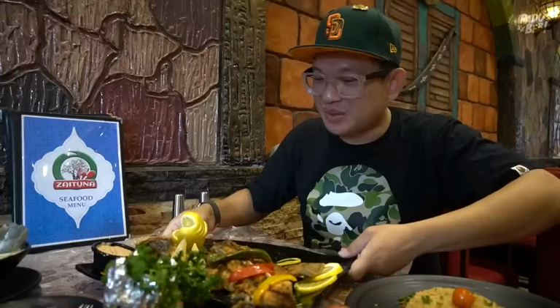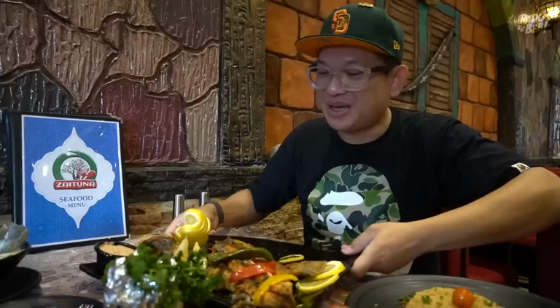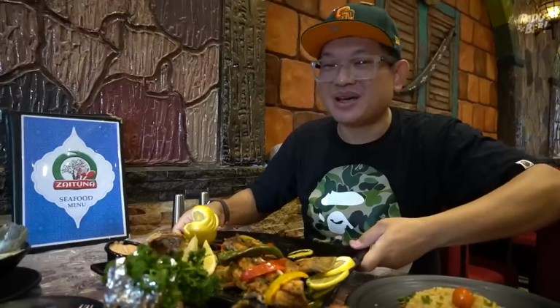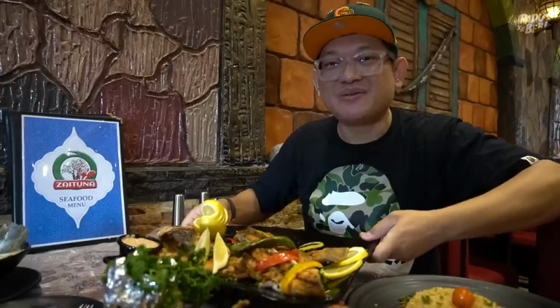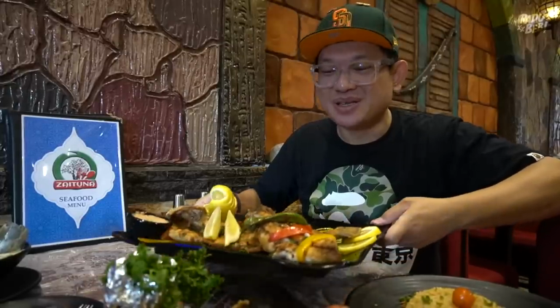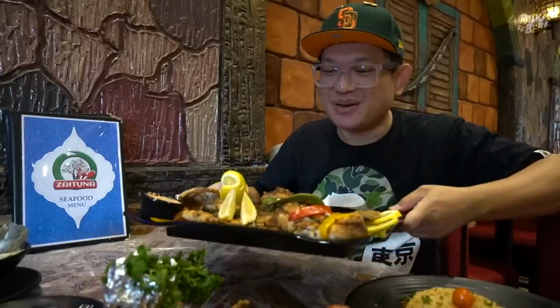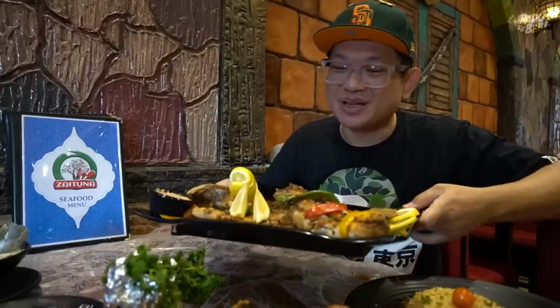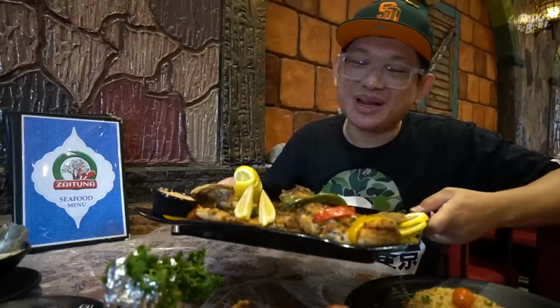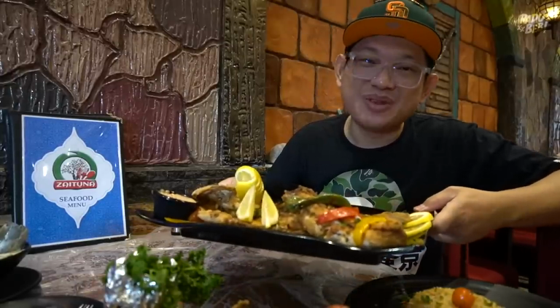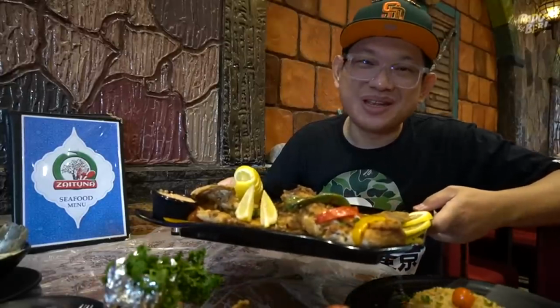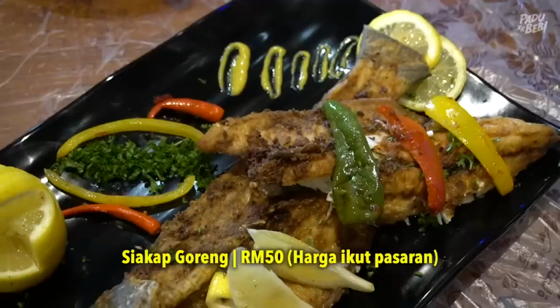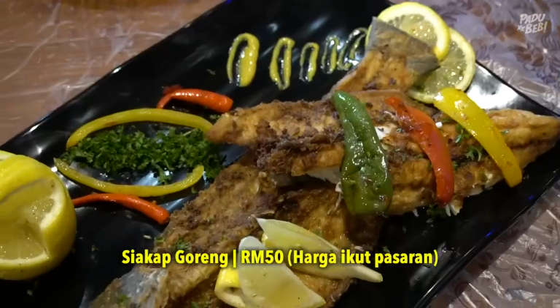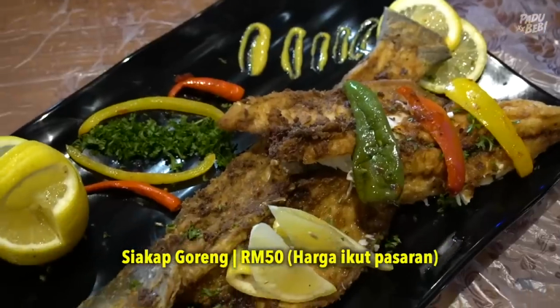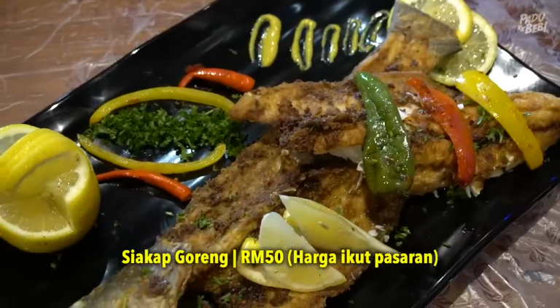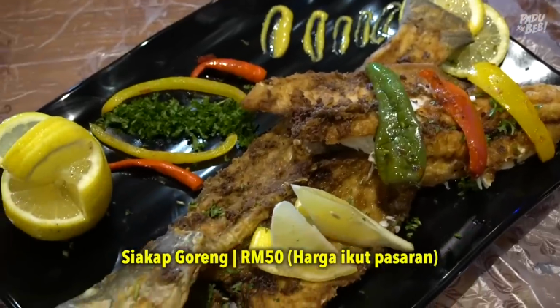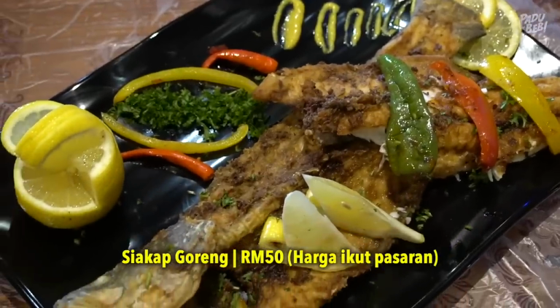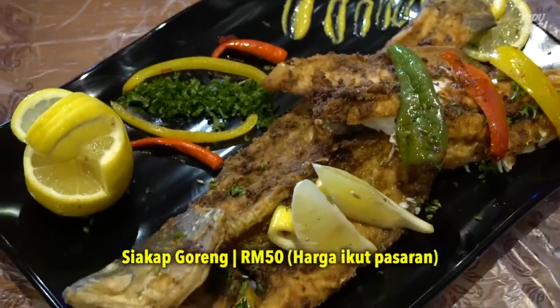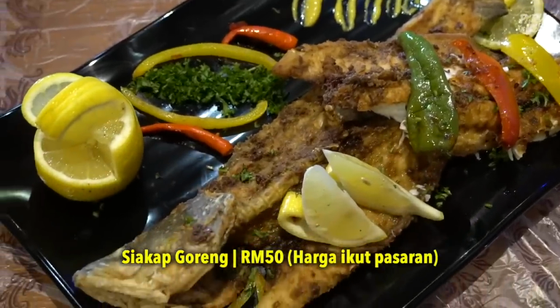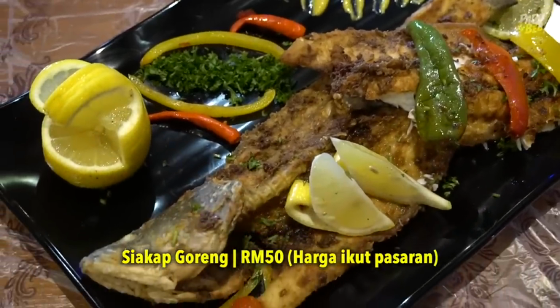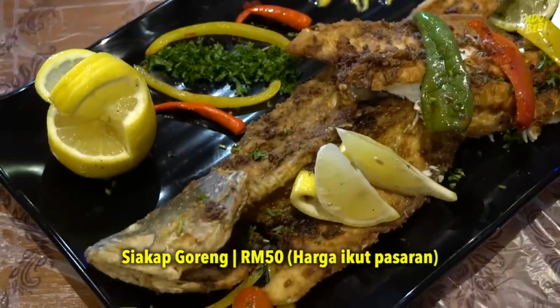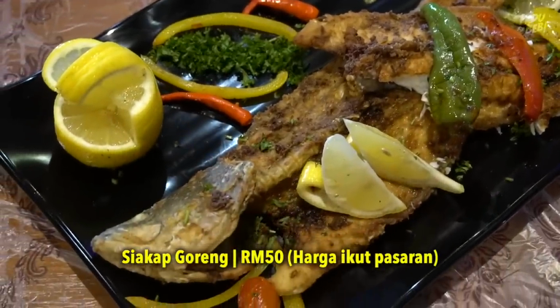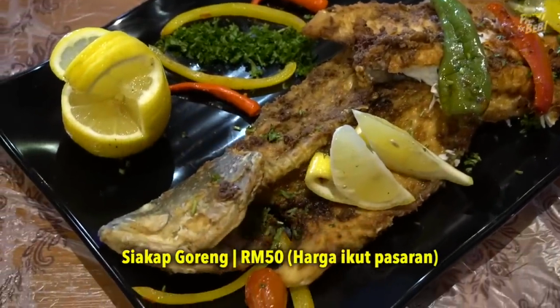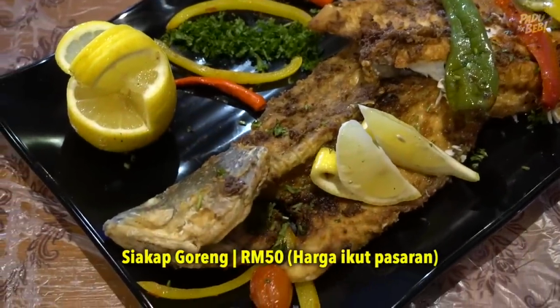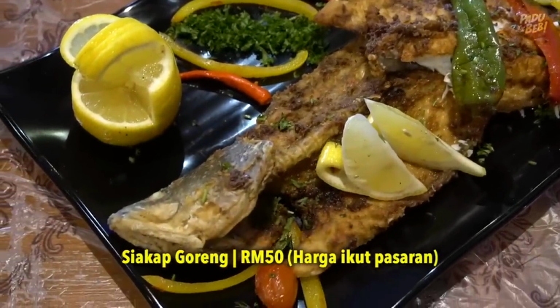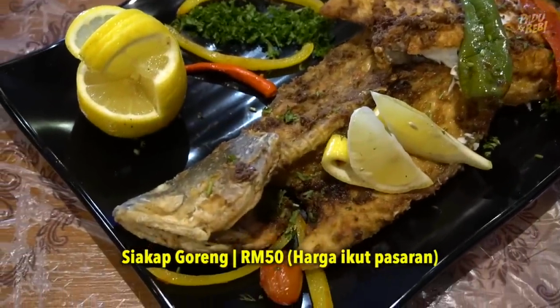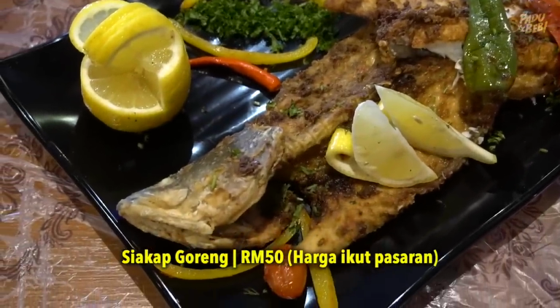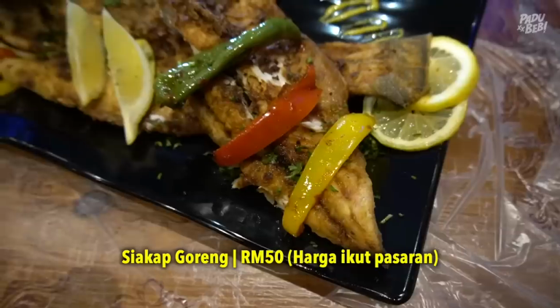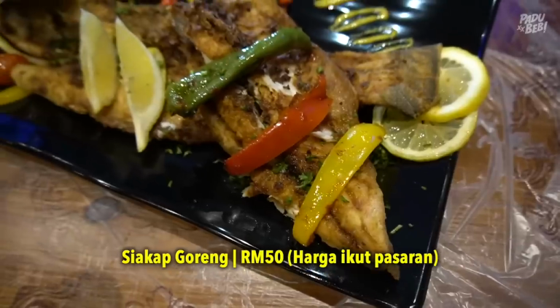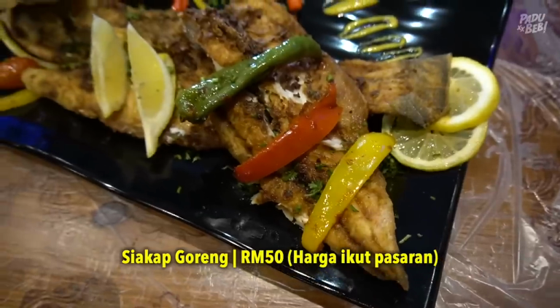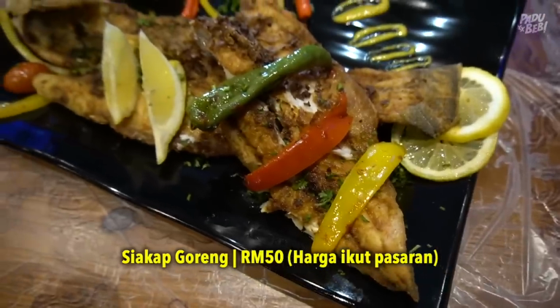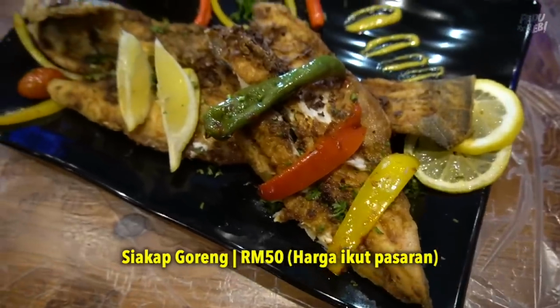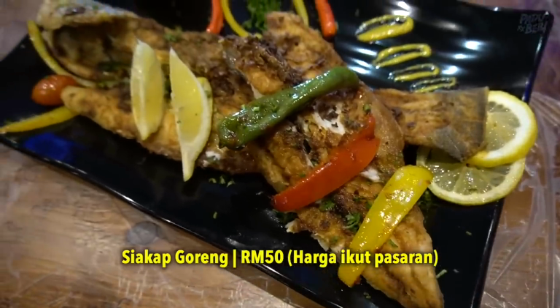So ini first kali aku nak try dia punya ikan siakap. Aku boleh katakan dia celup tepung, lepas tu dia deep fried. Dia punya aroma dia... wah.